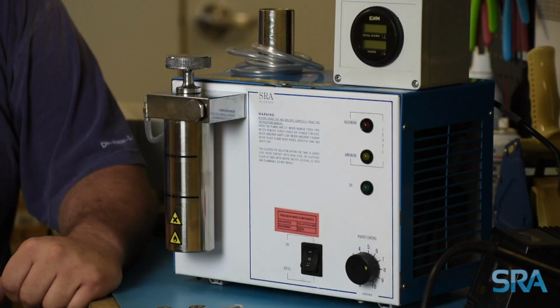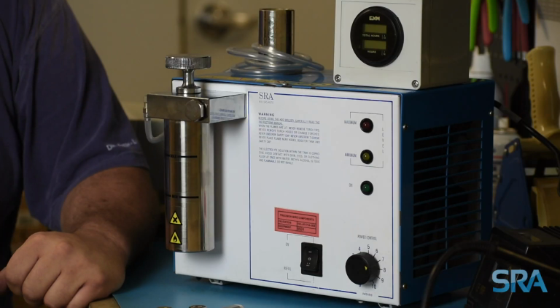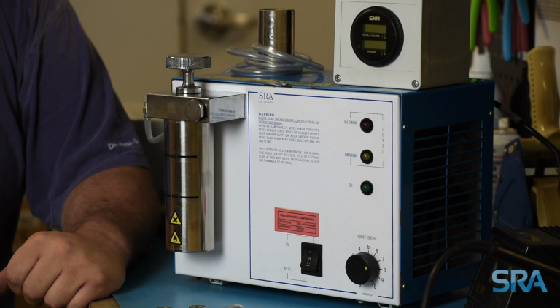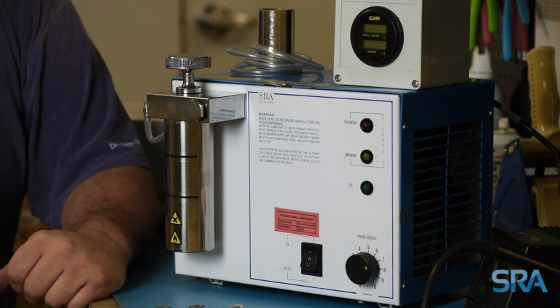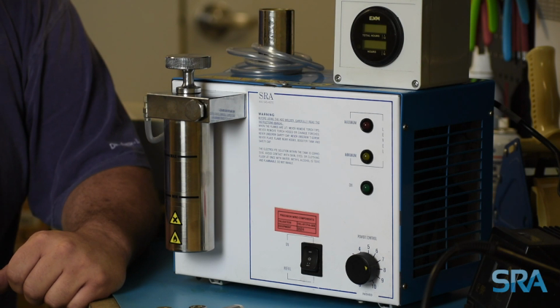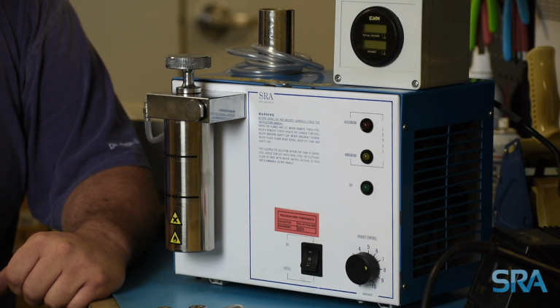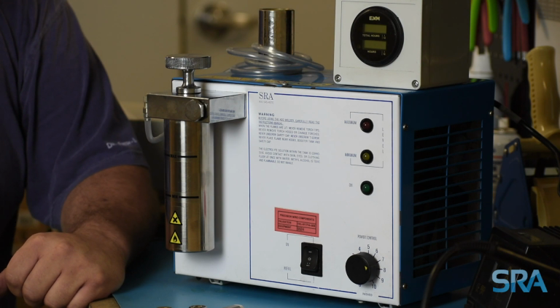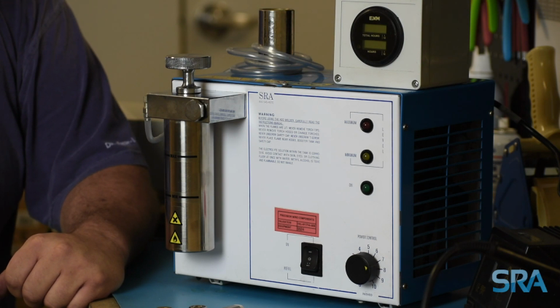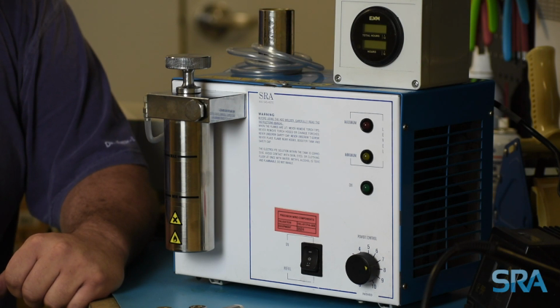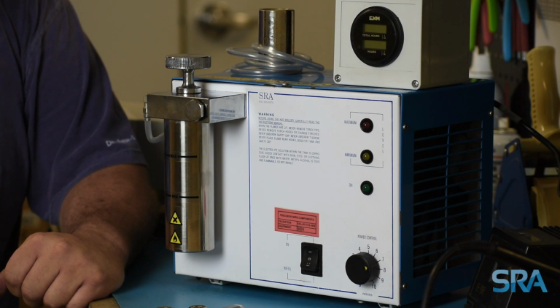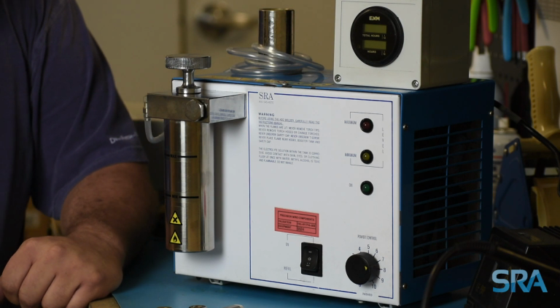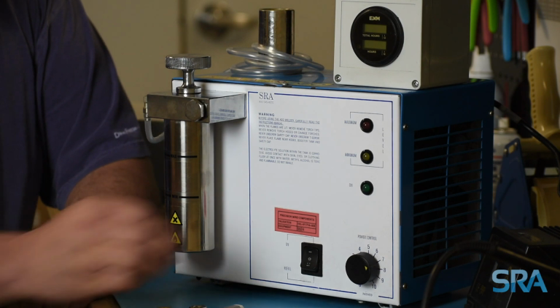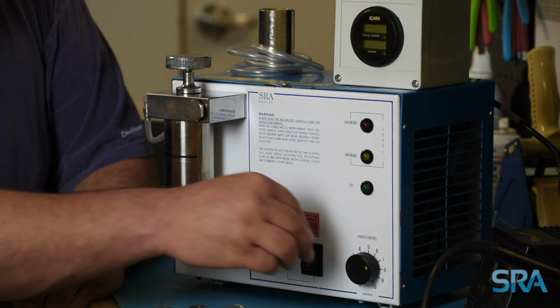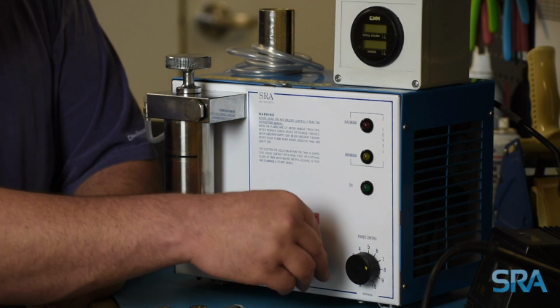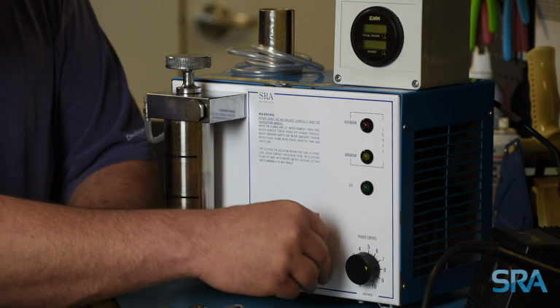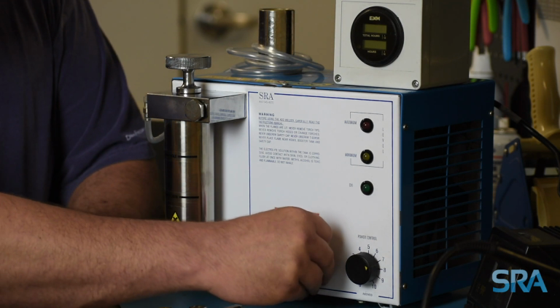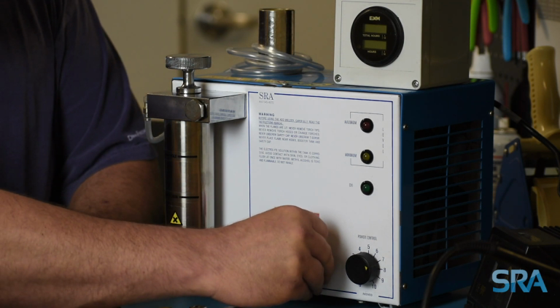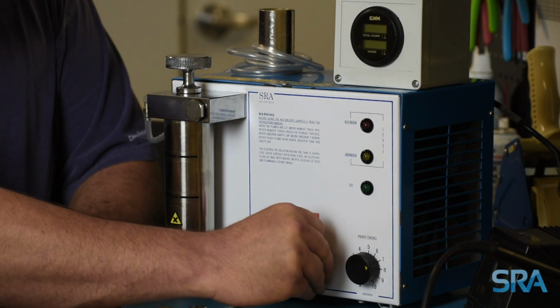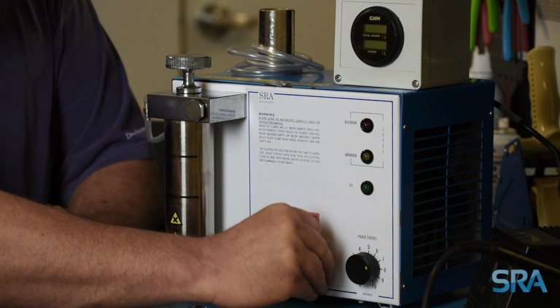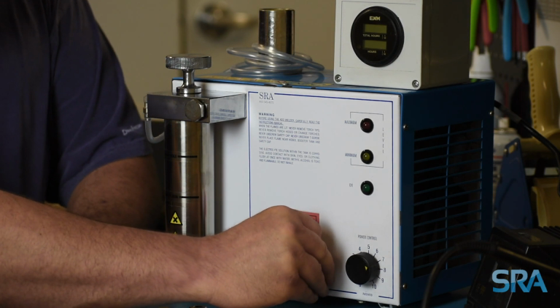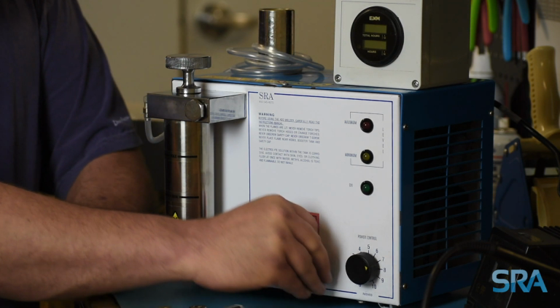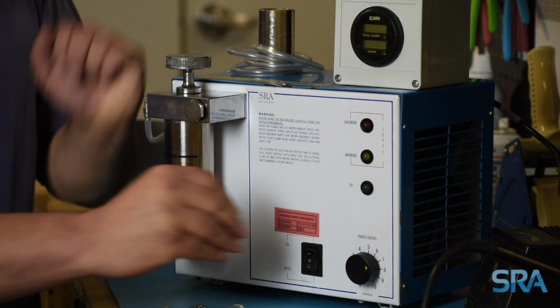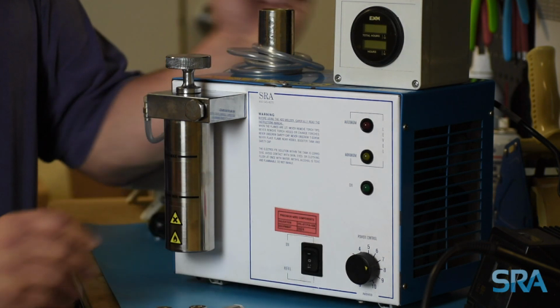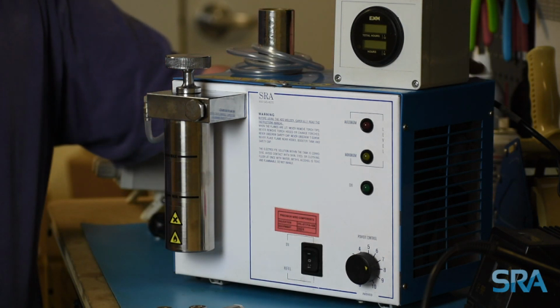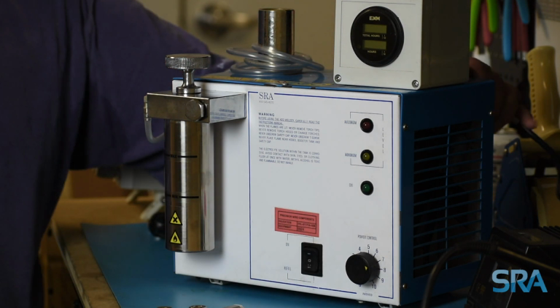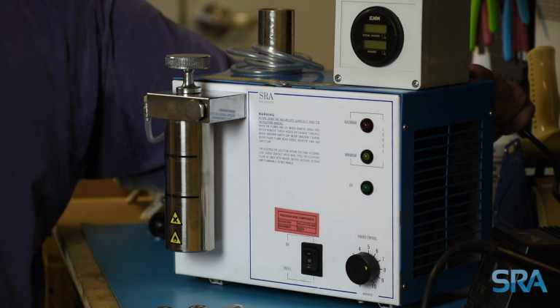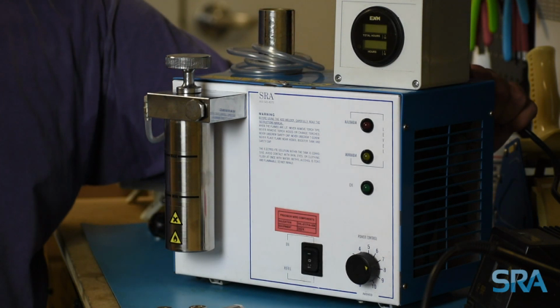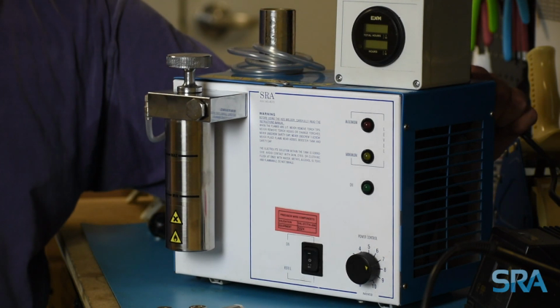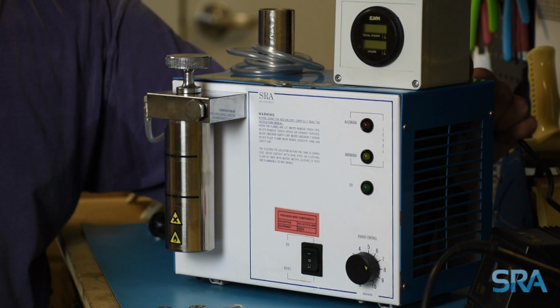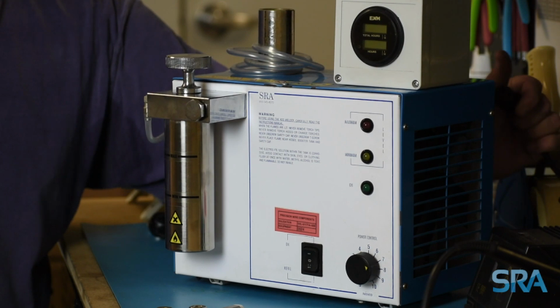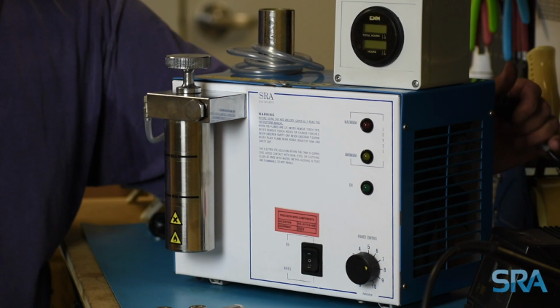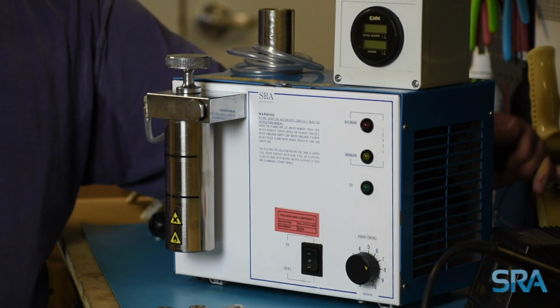For your safety, the first thing you should do is power down the machine and make sure it's unplugged.